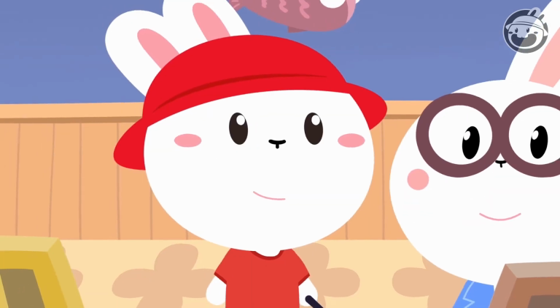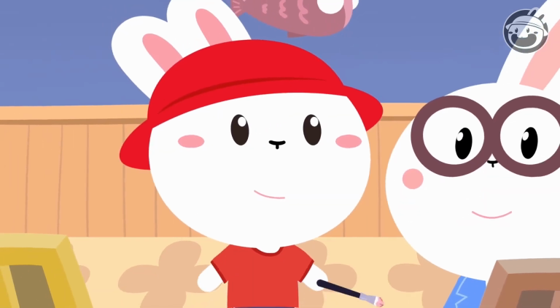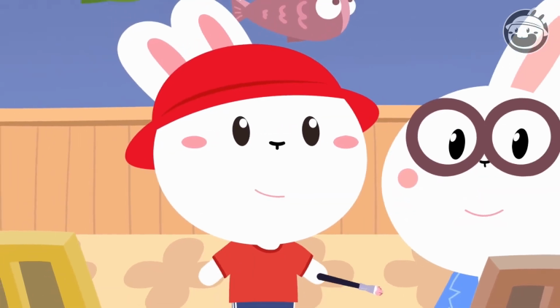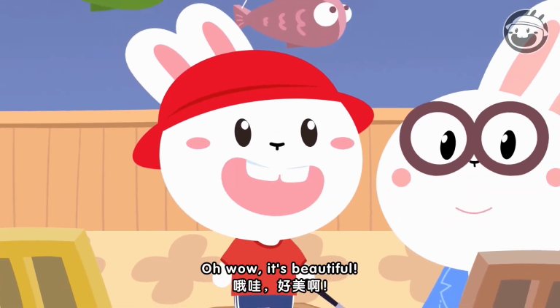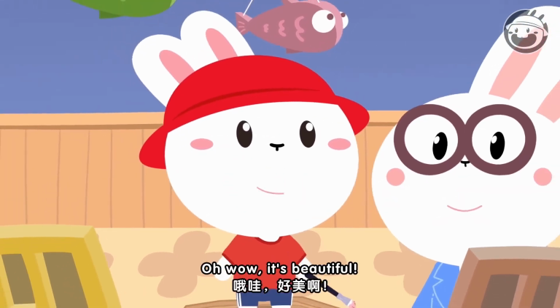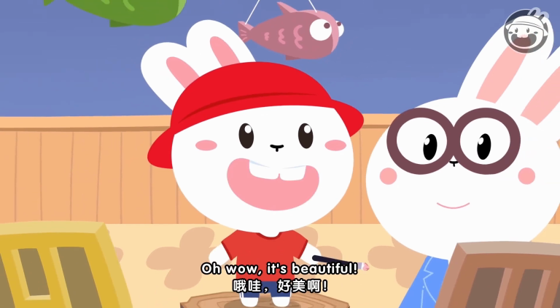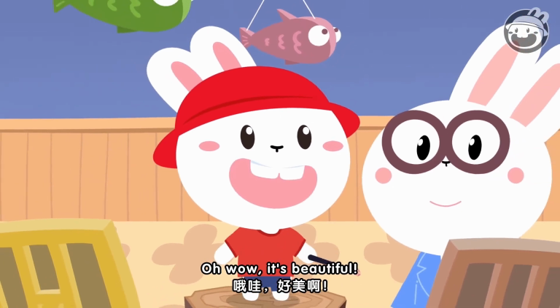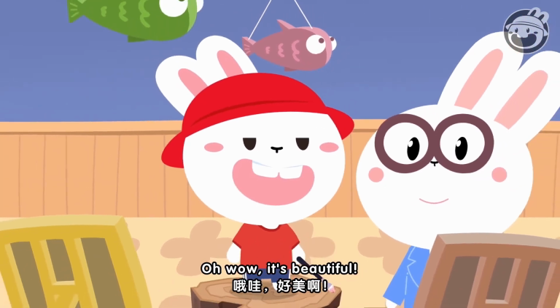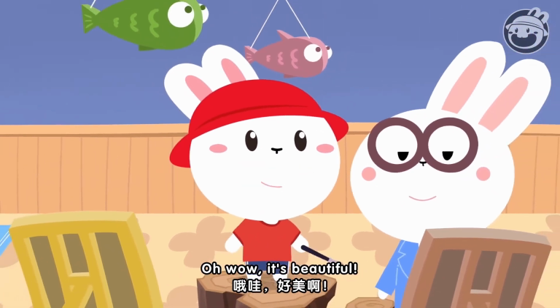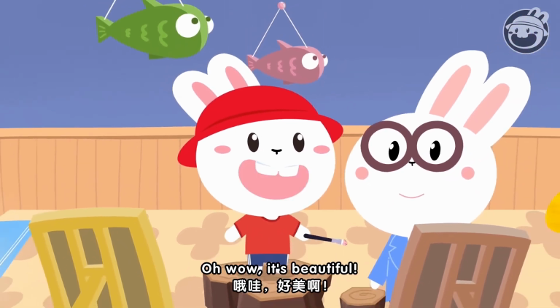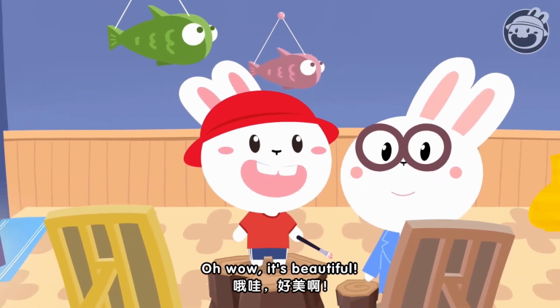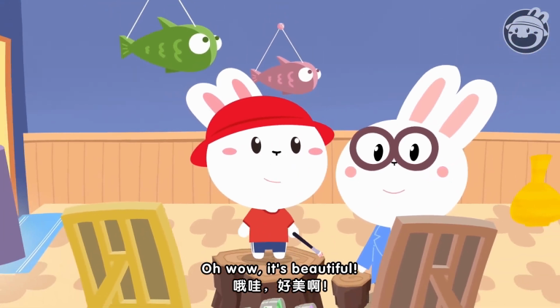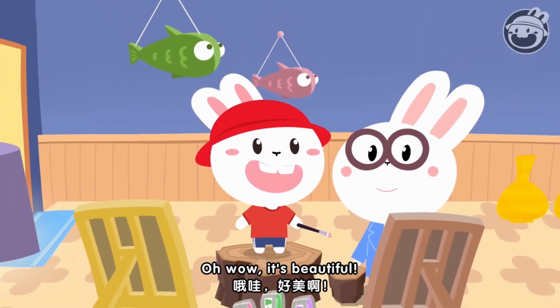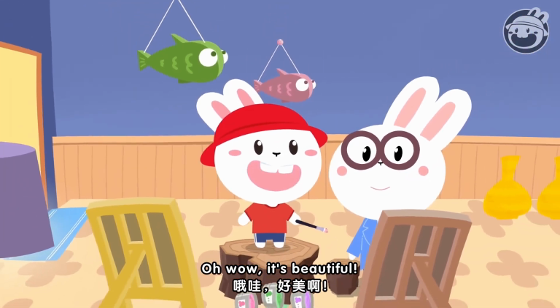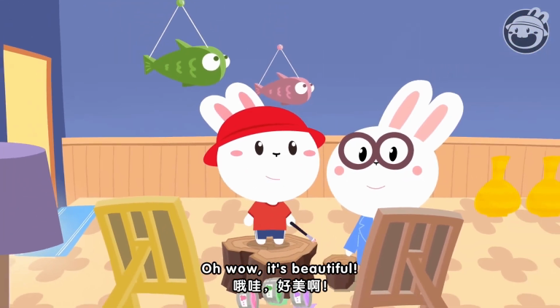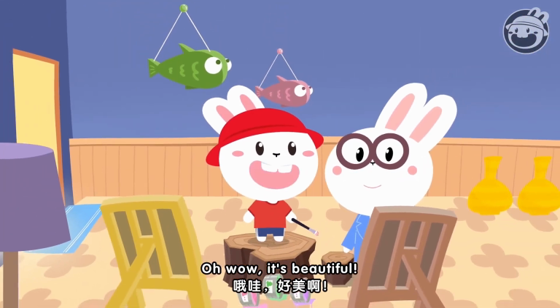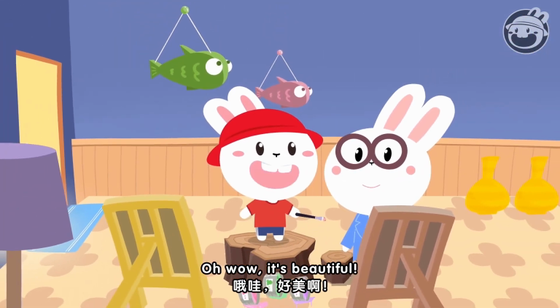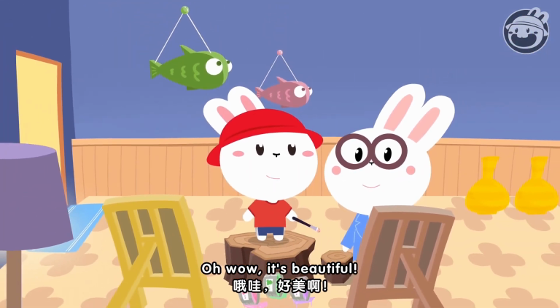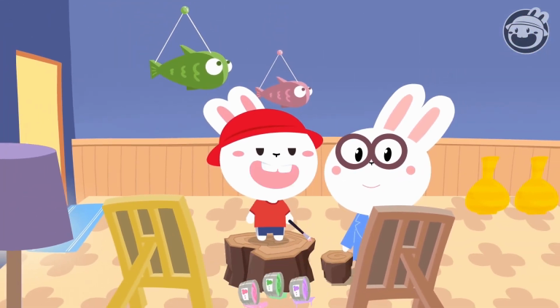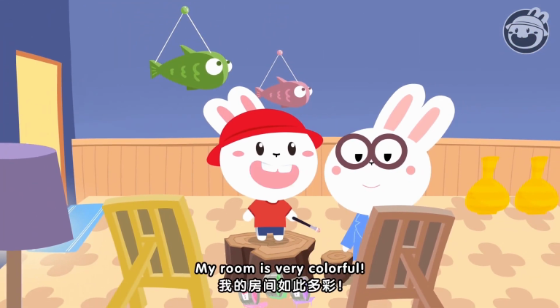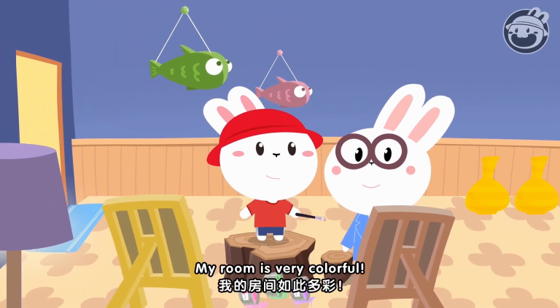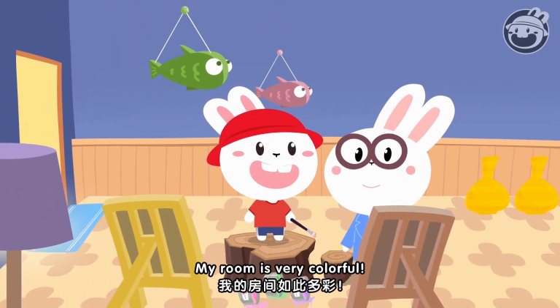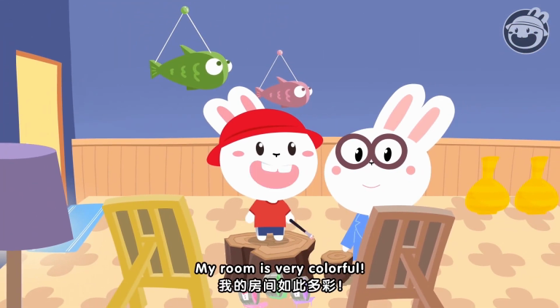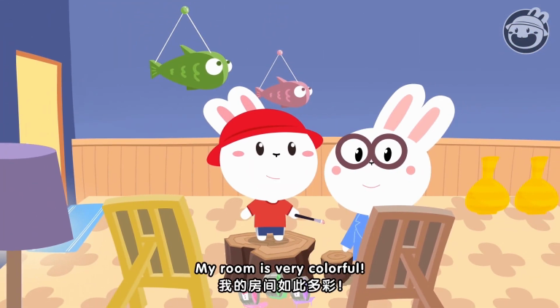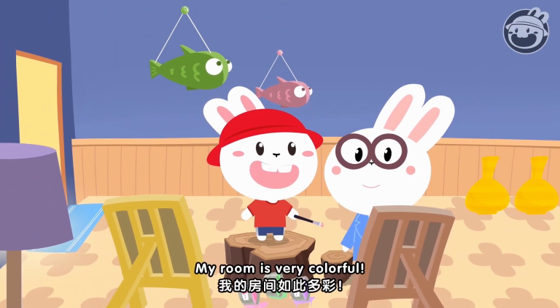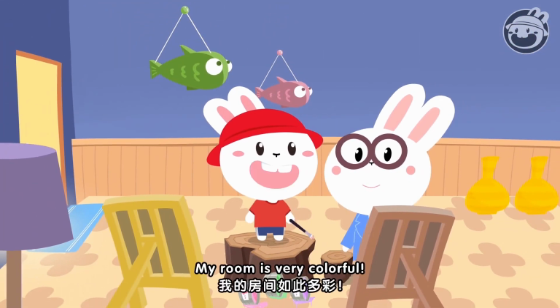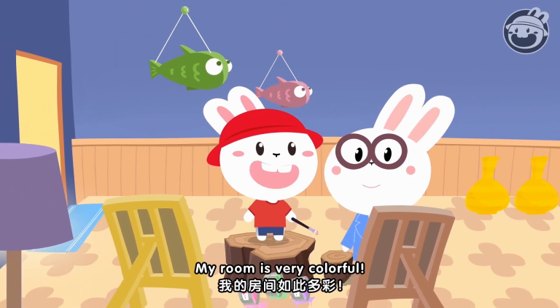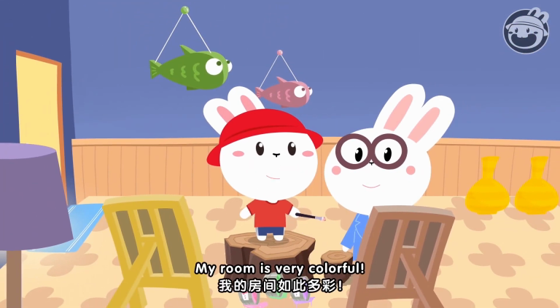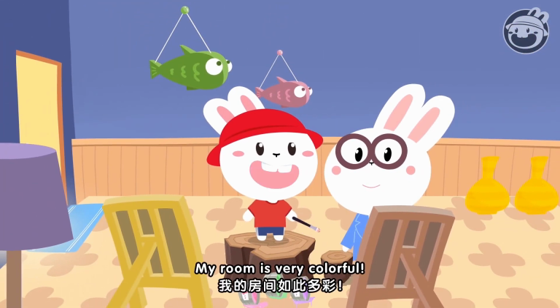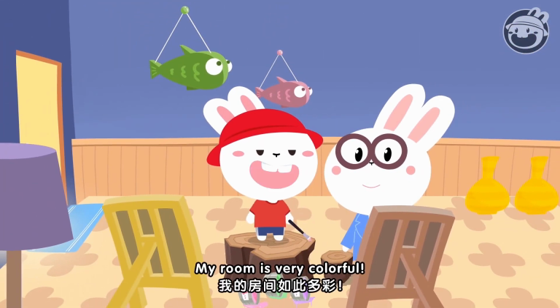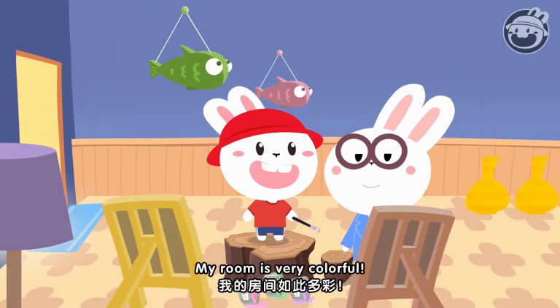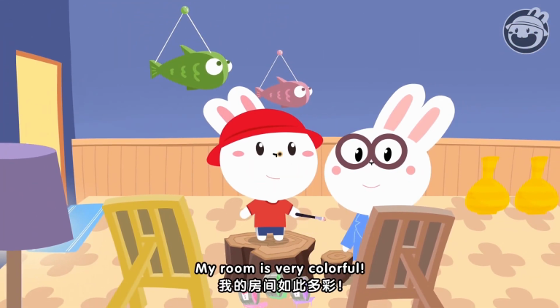Oh wow! It's beautiful! My room is very colorful. Oh no!